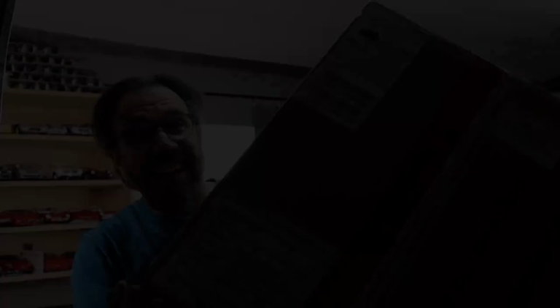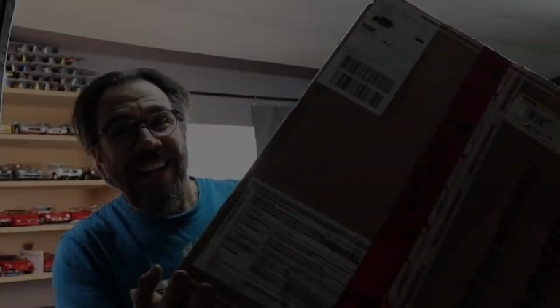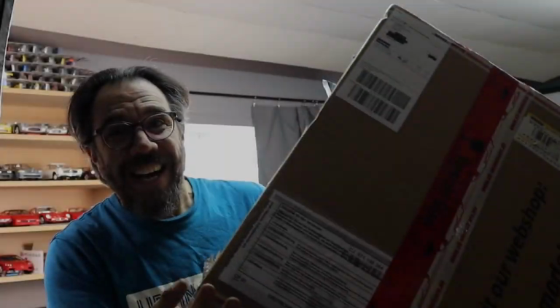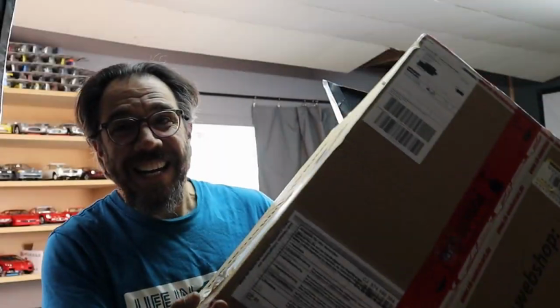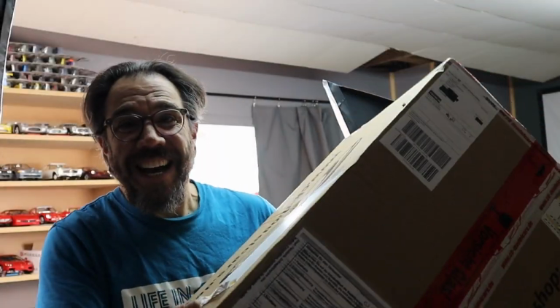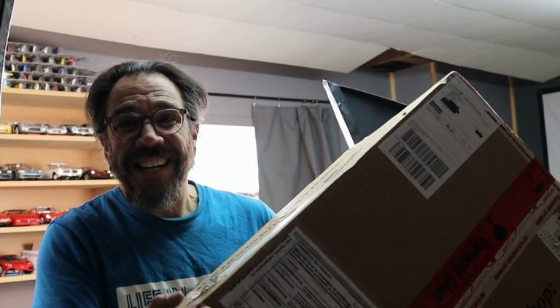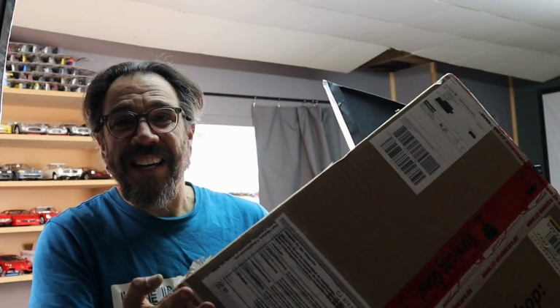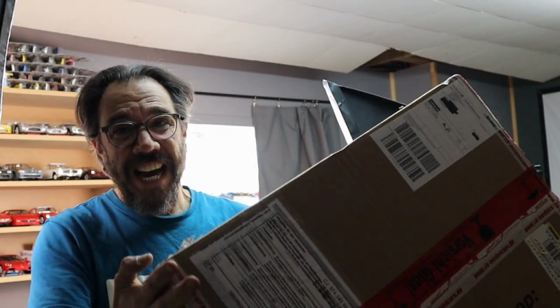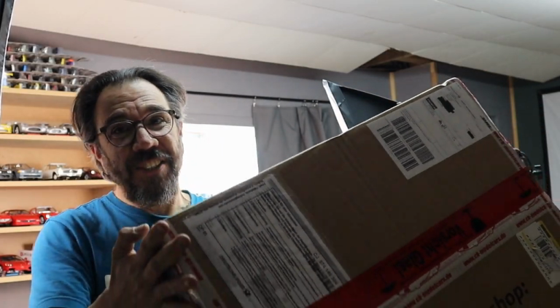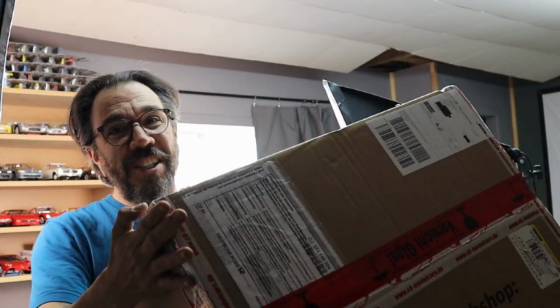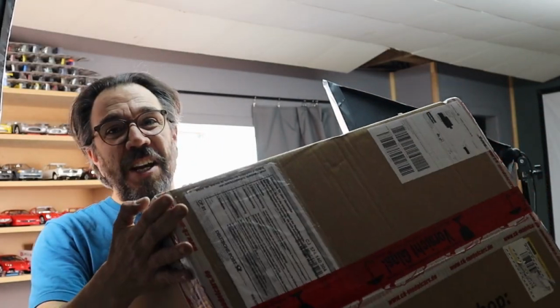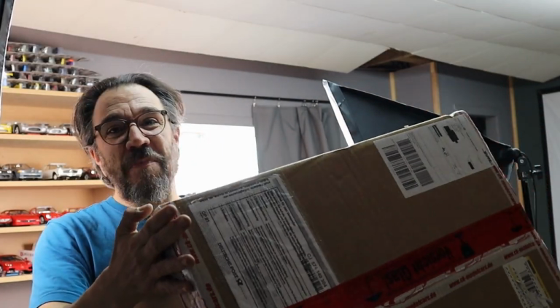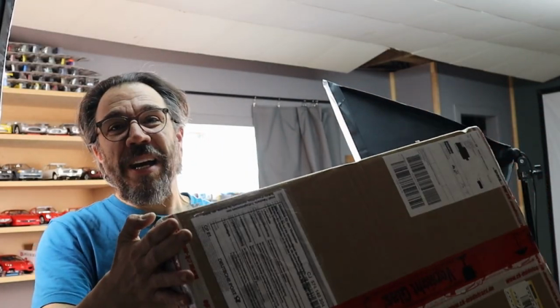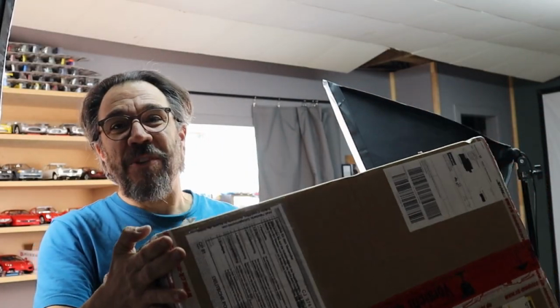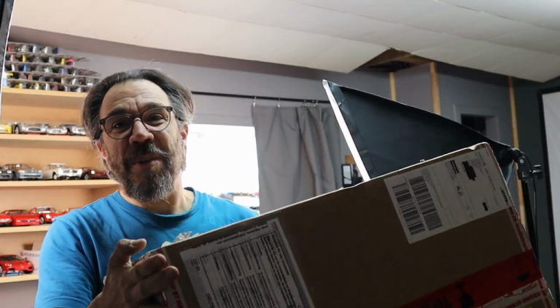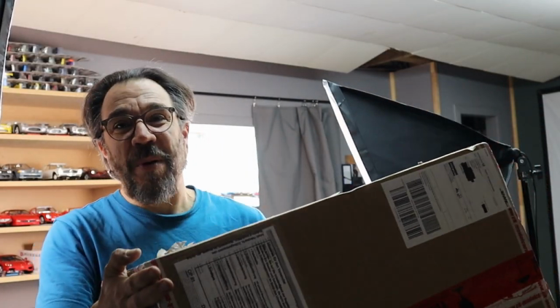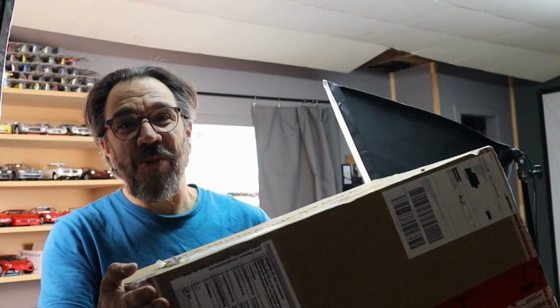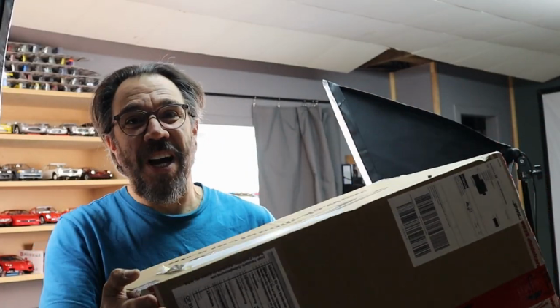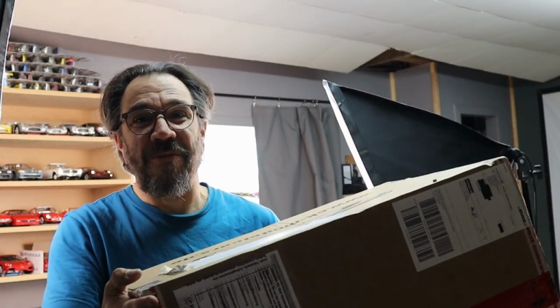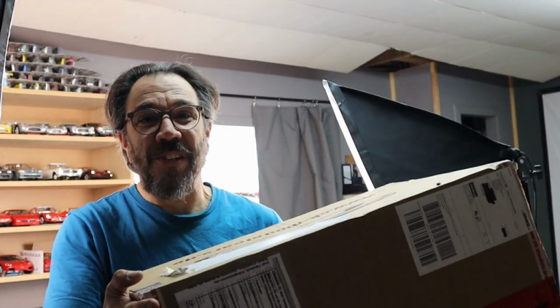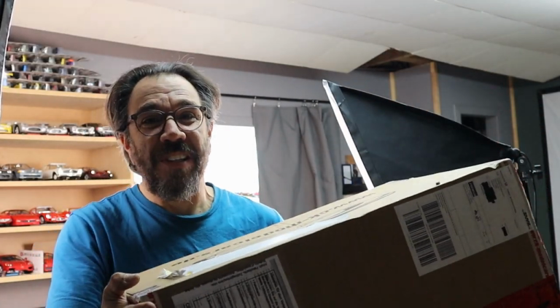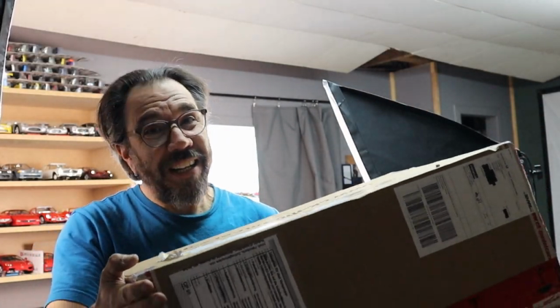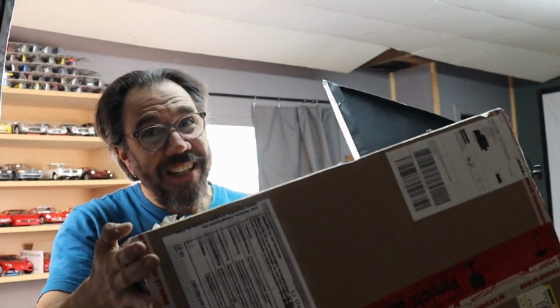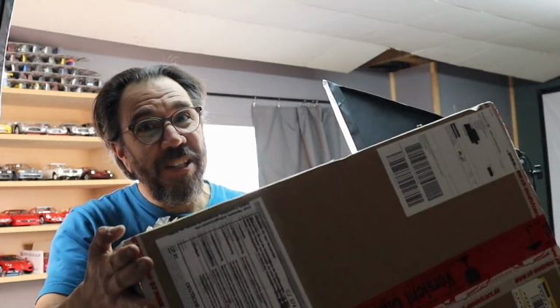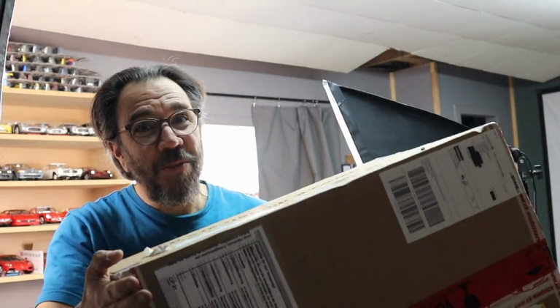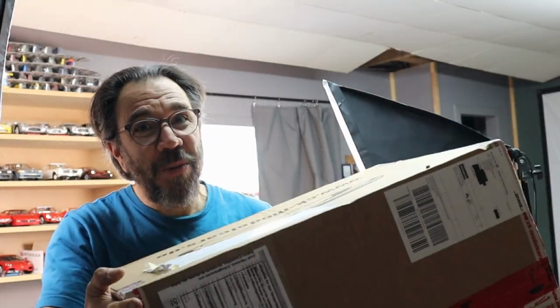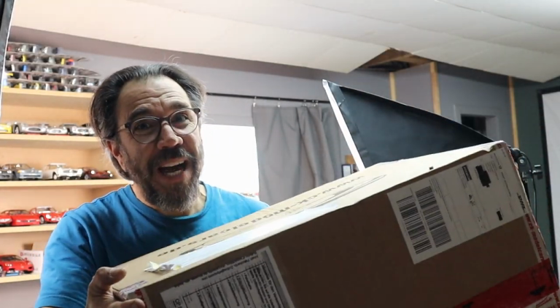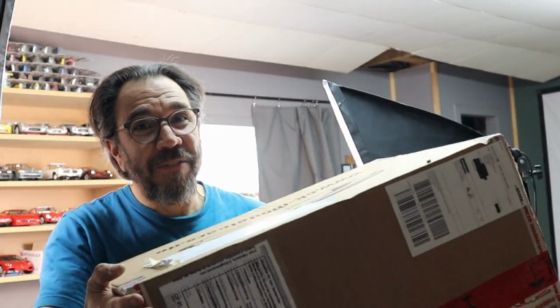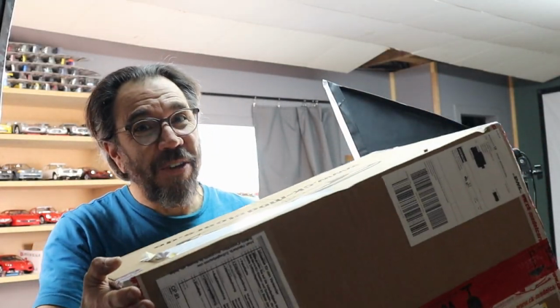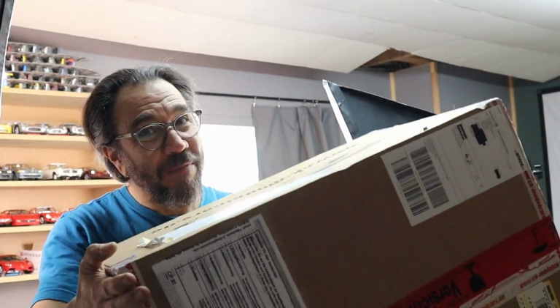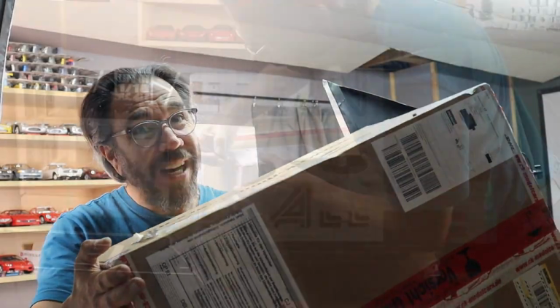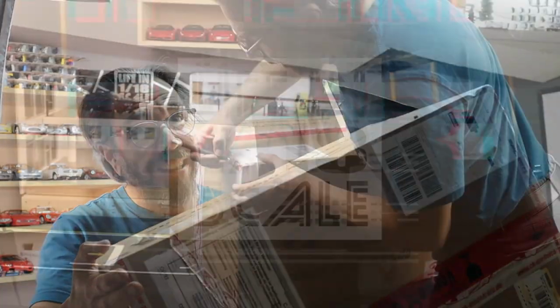Hi guys, I just got back from the post office. Let's see what we have to unbox.